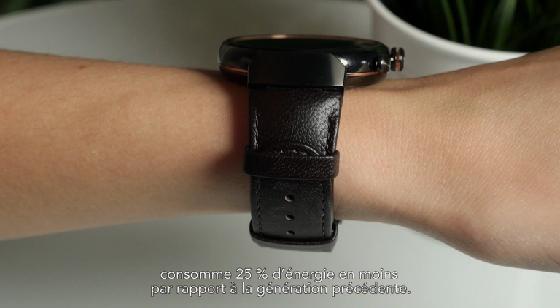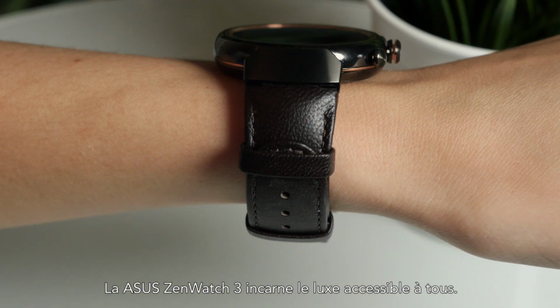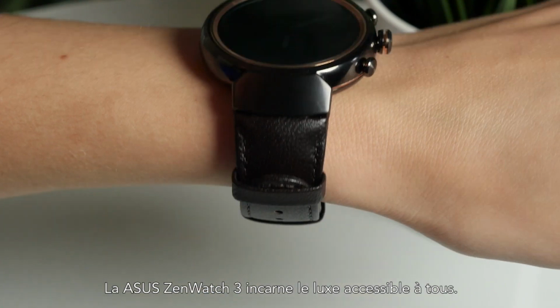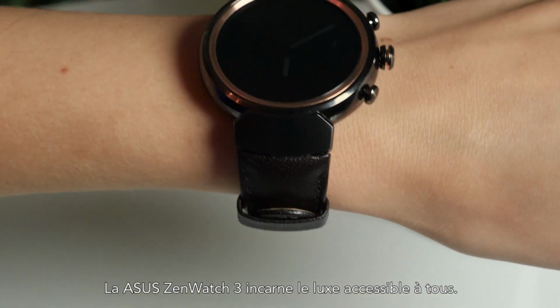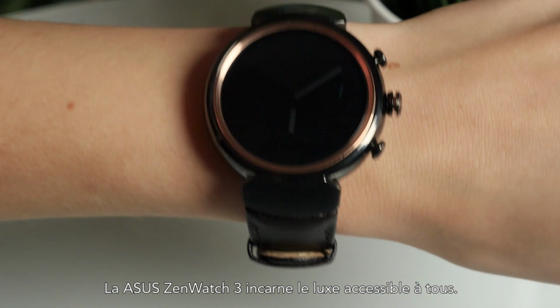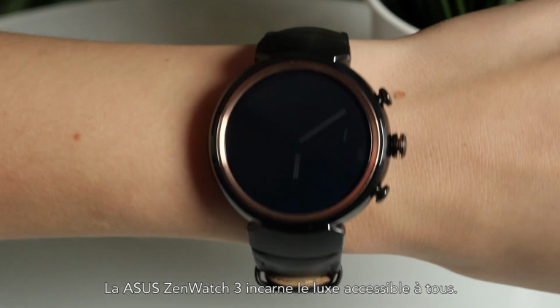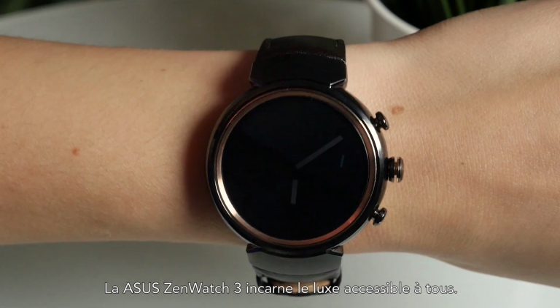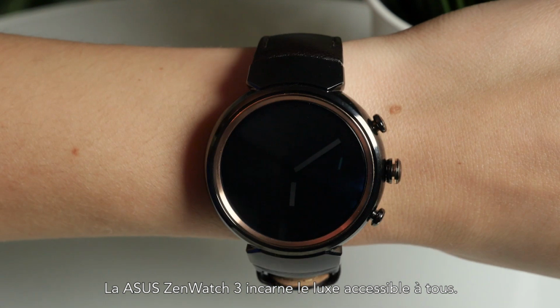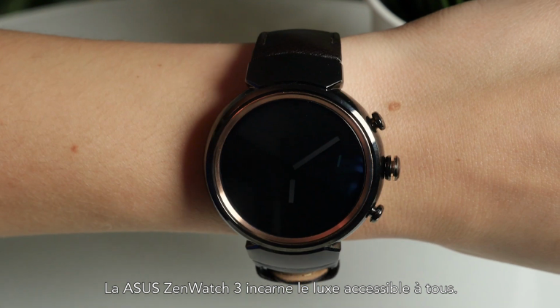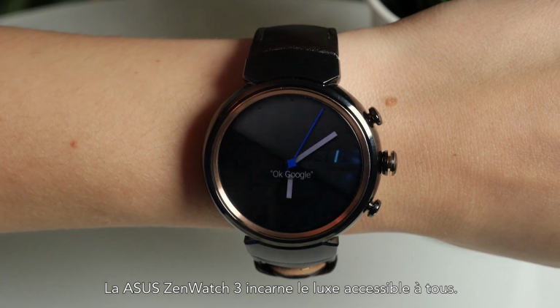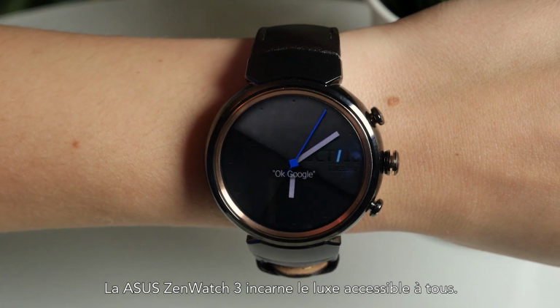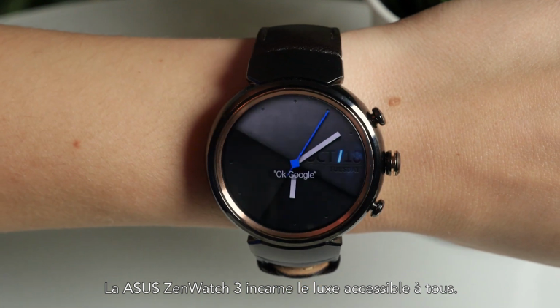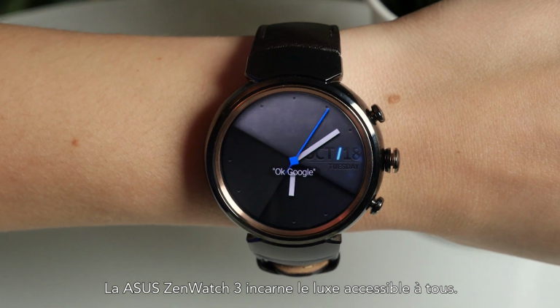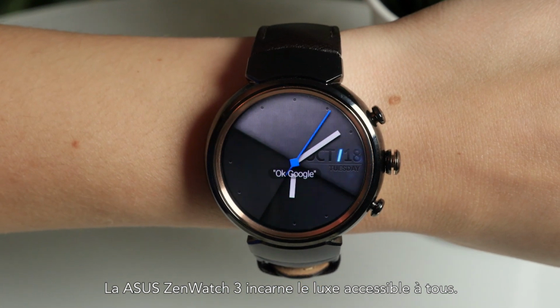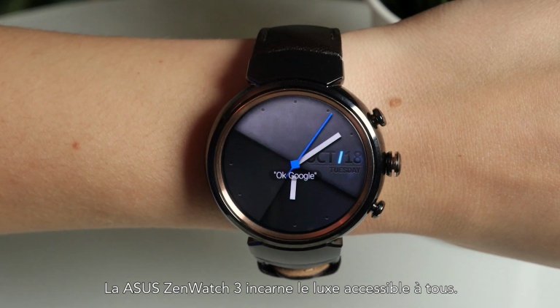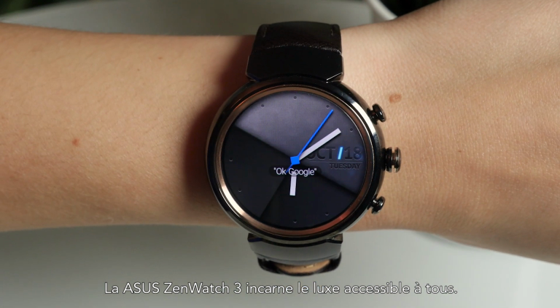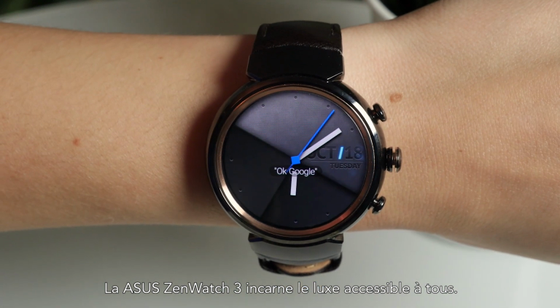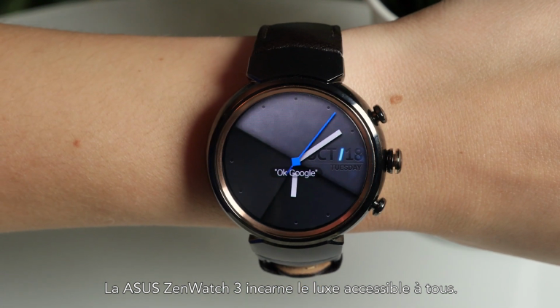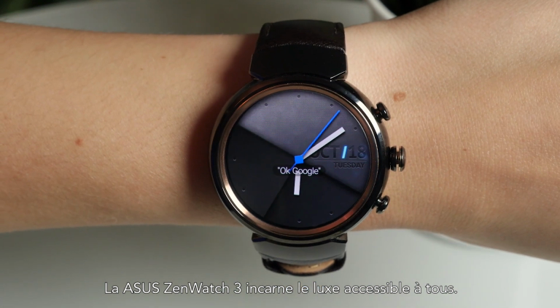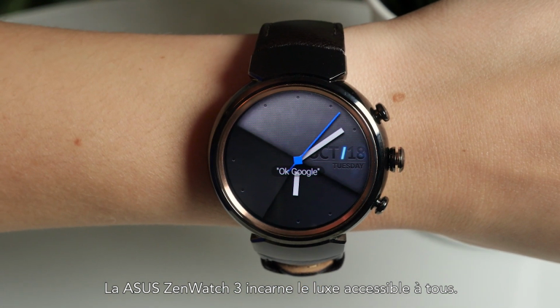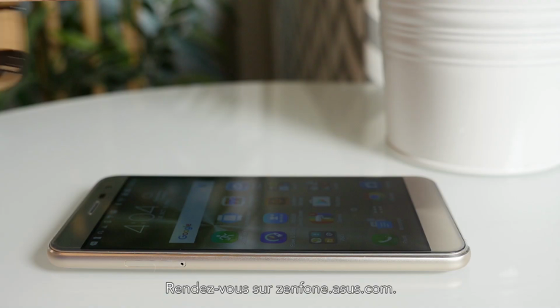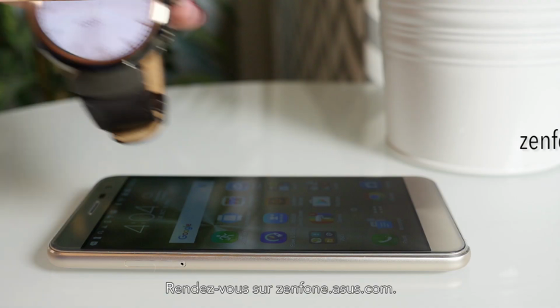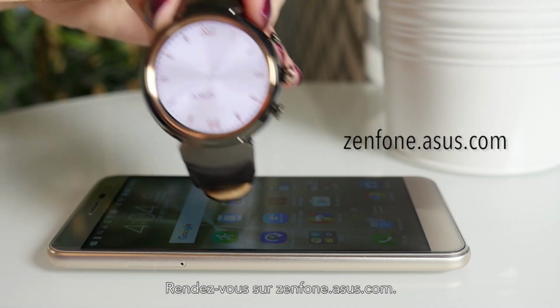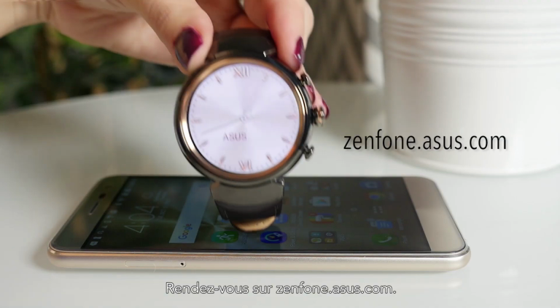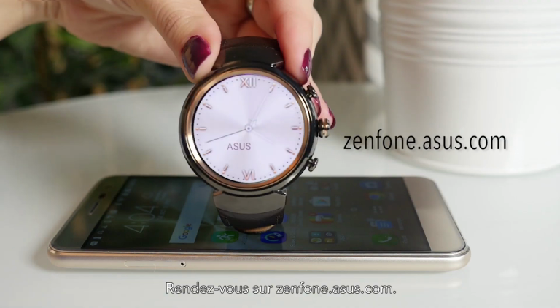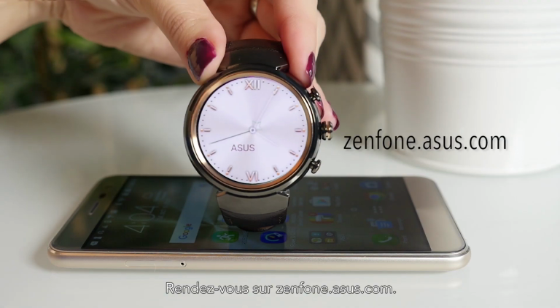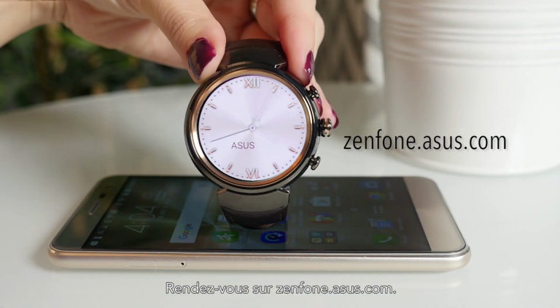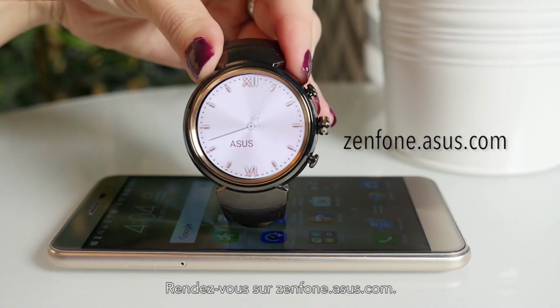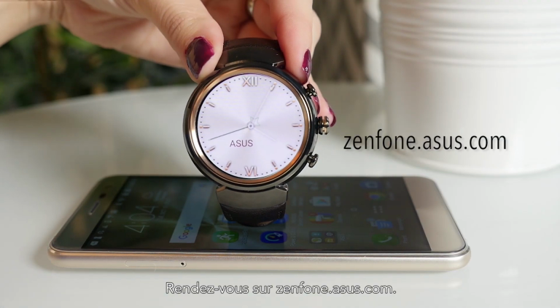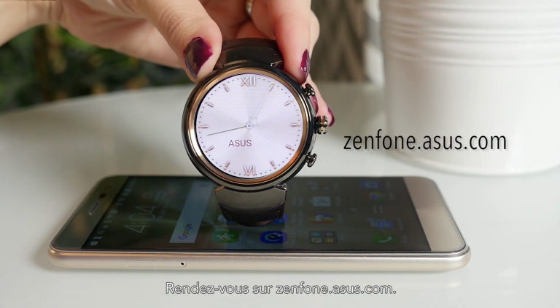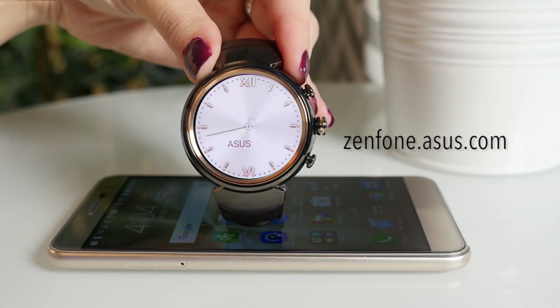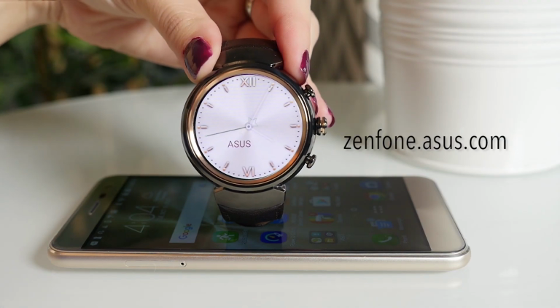The Asus ZenWatch 3 embodies luxury for everyone. Visit zenphone.asus.com.